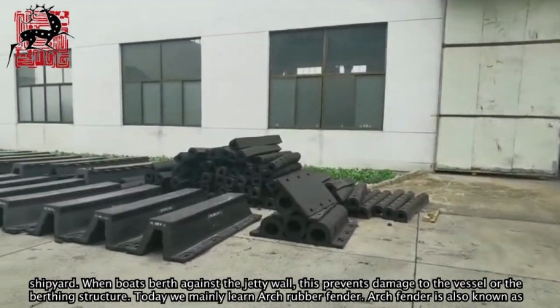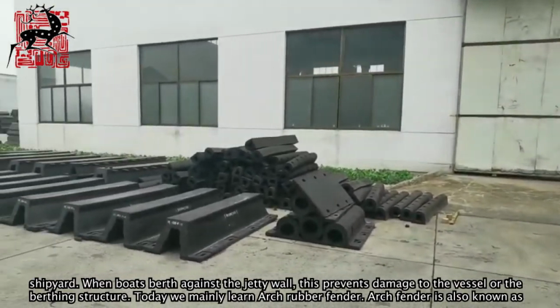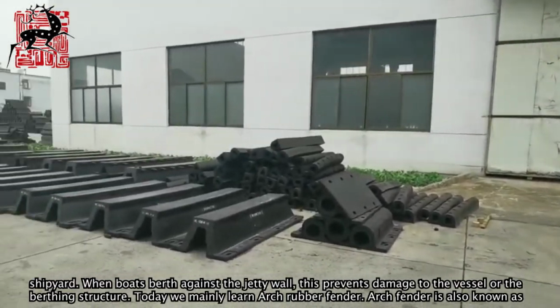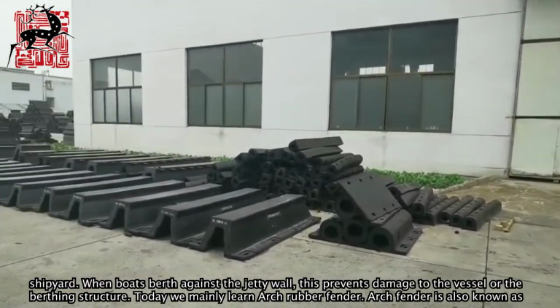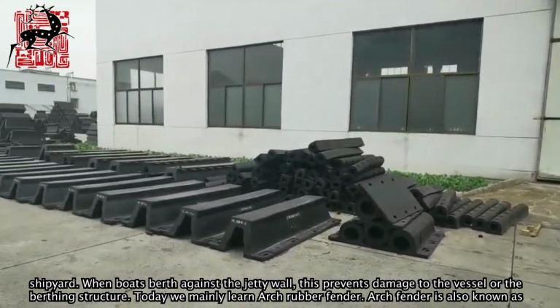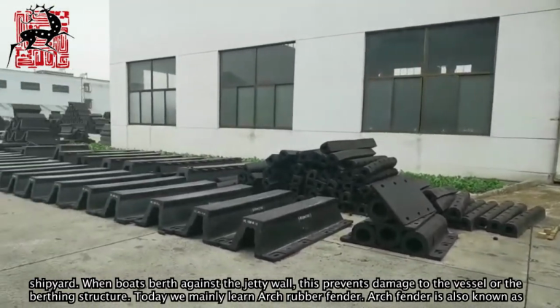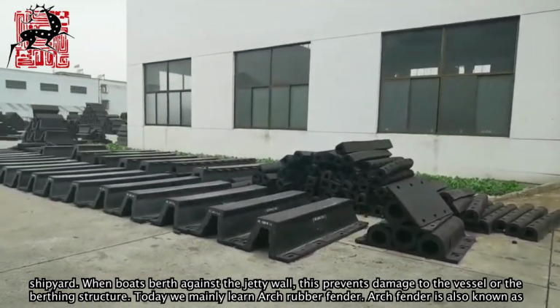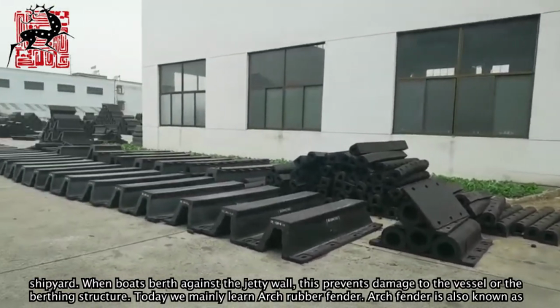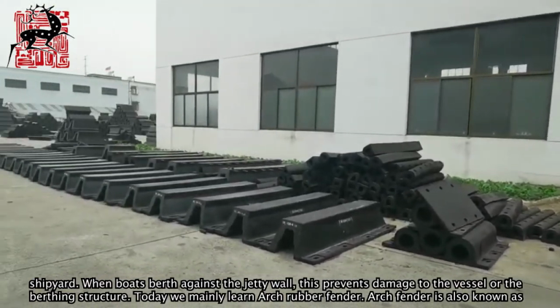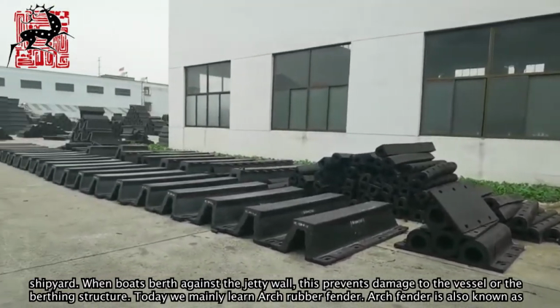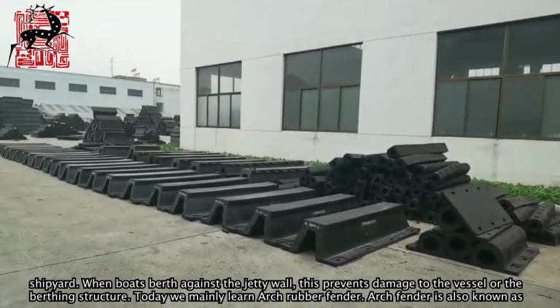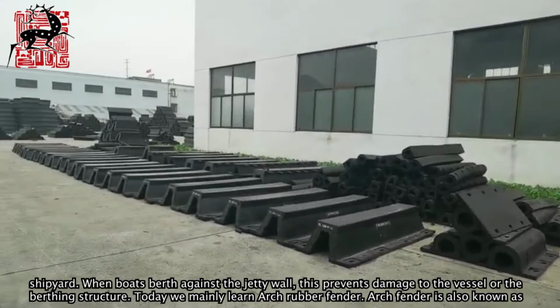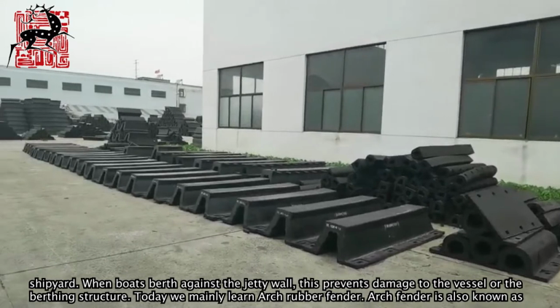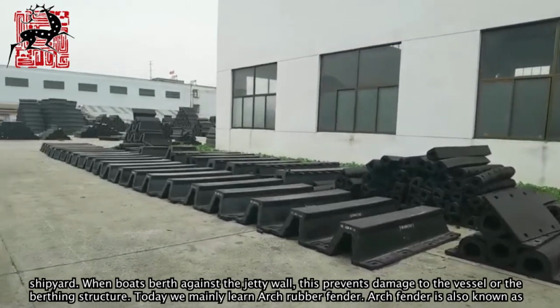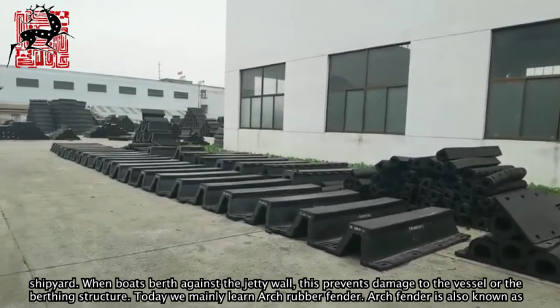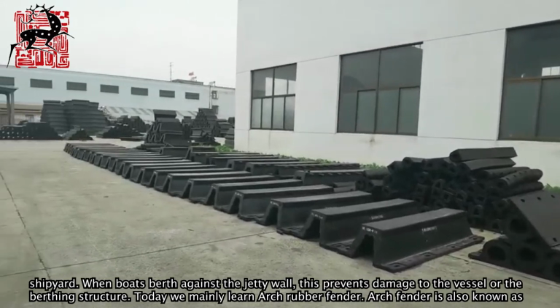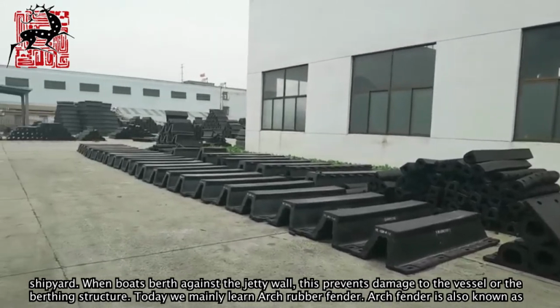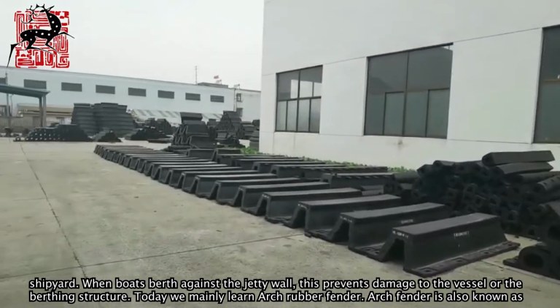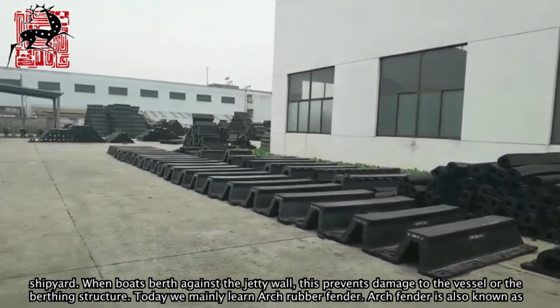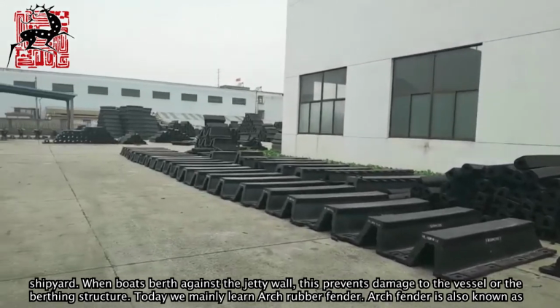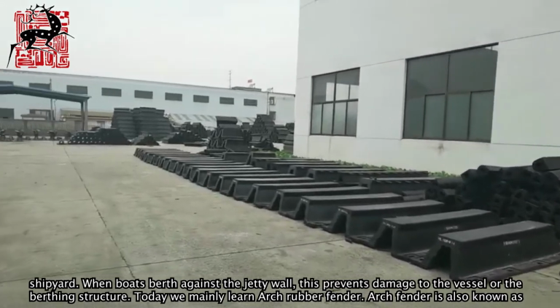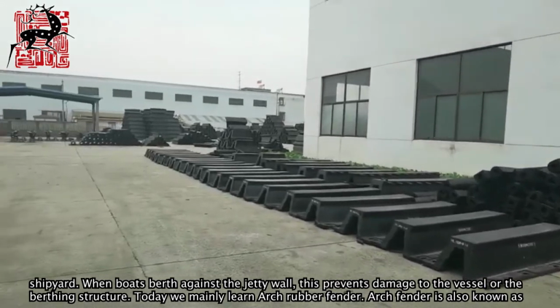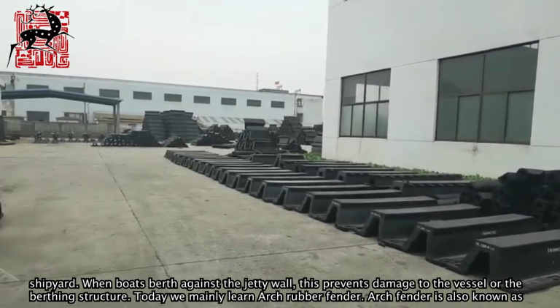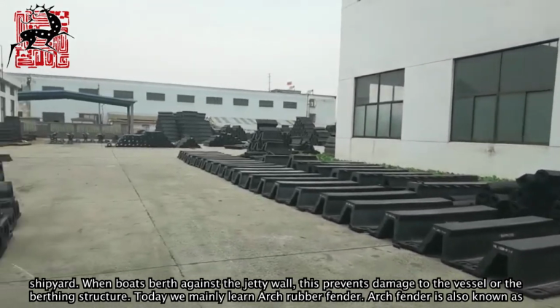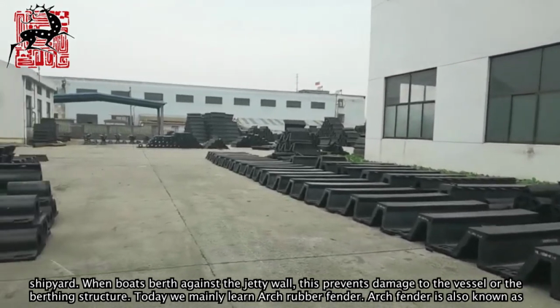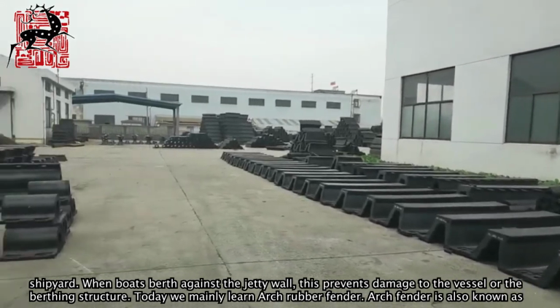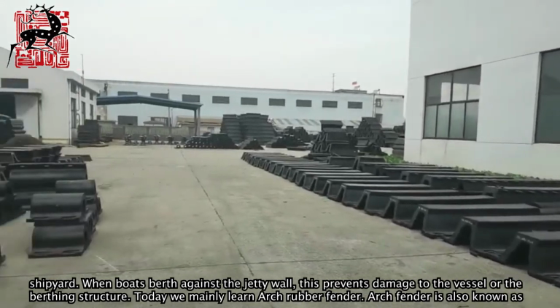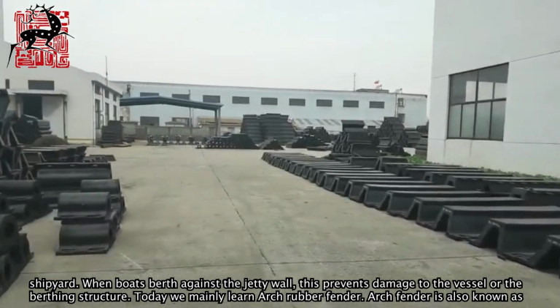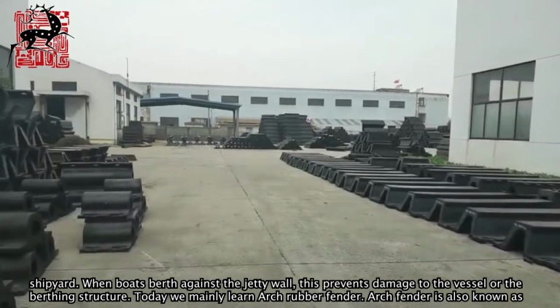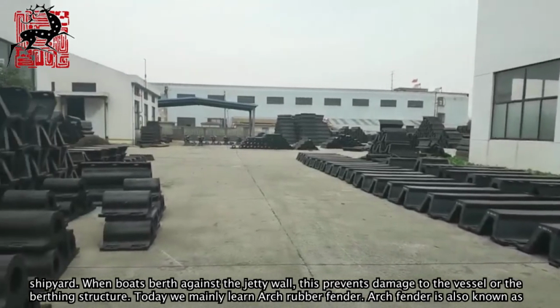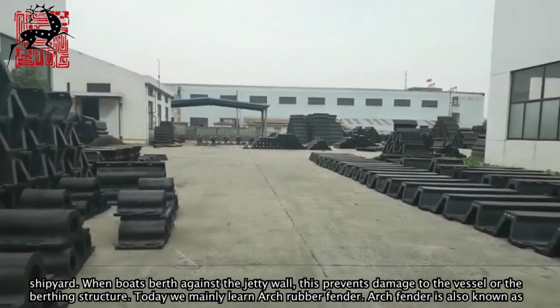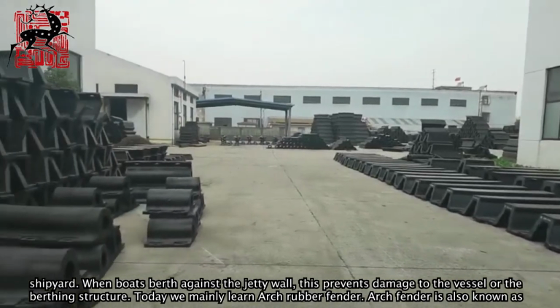When boats berth against the jetty wall, this prevents damage to the vessel or the berthing structure.